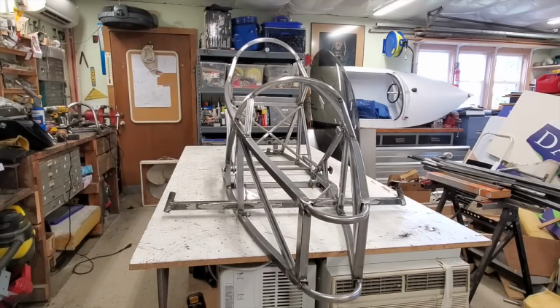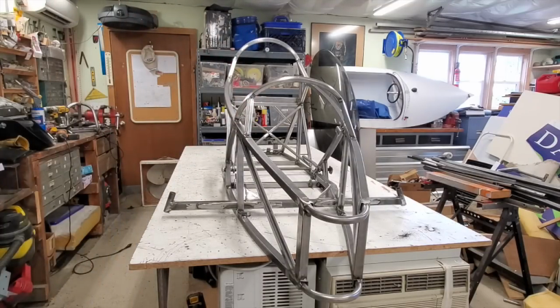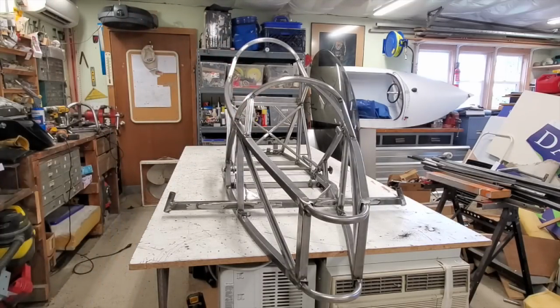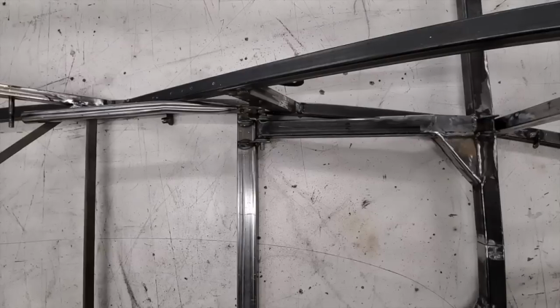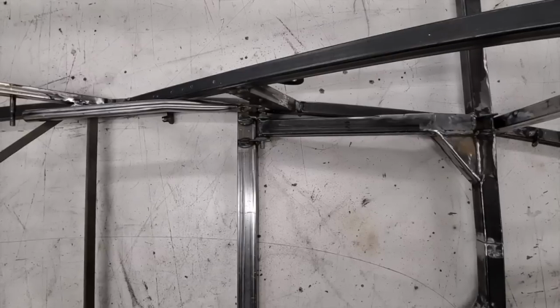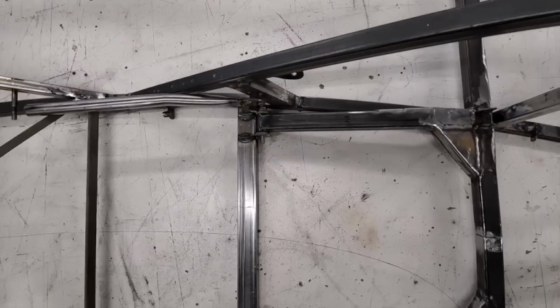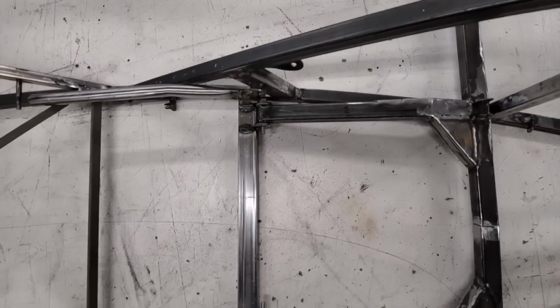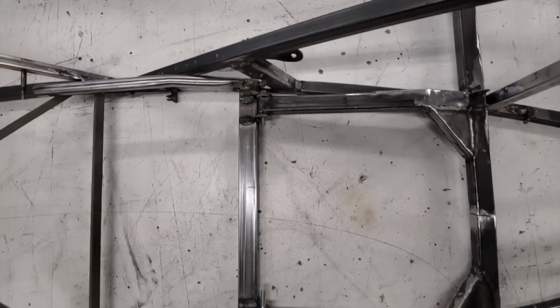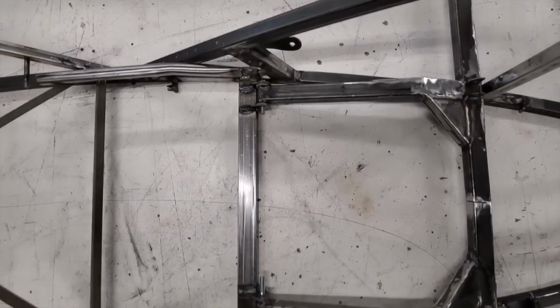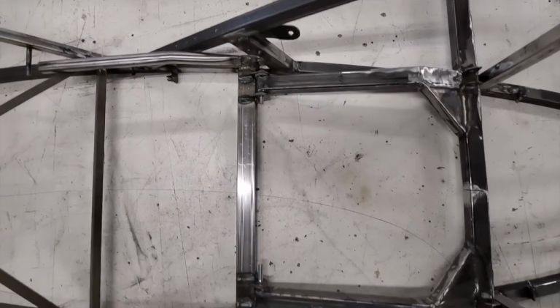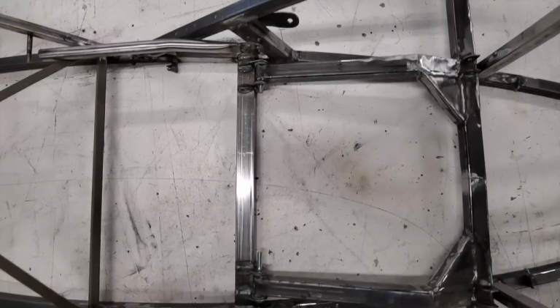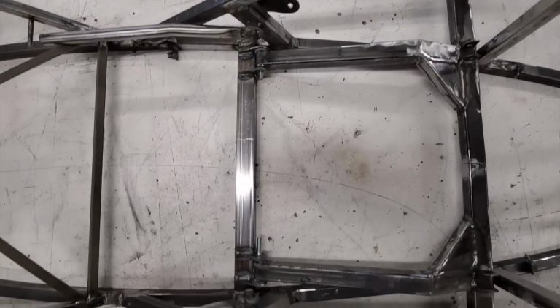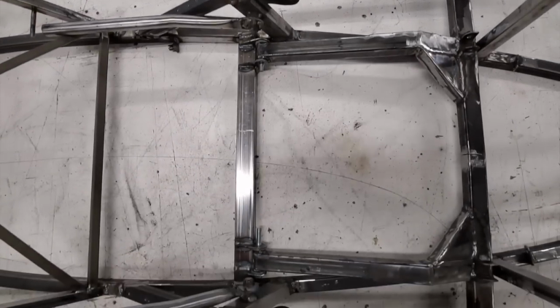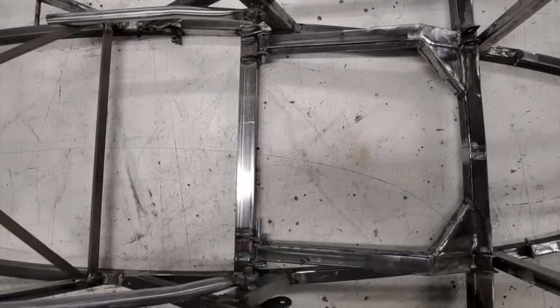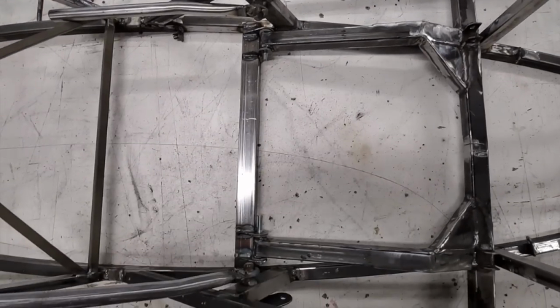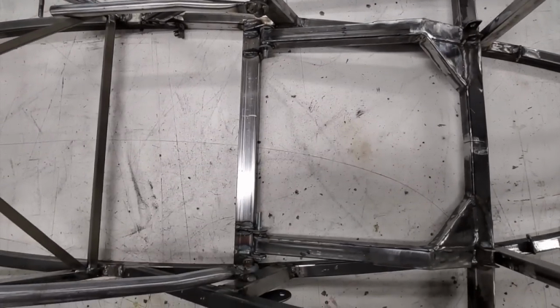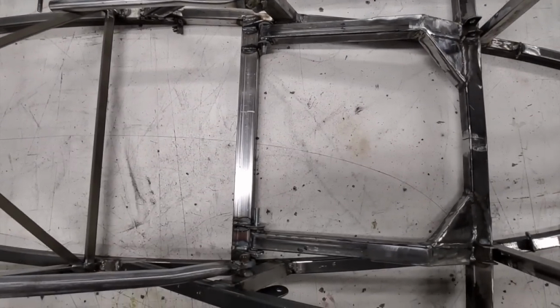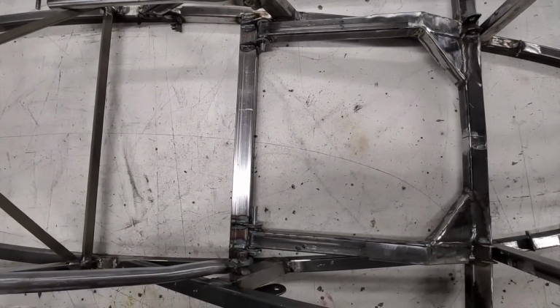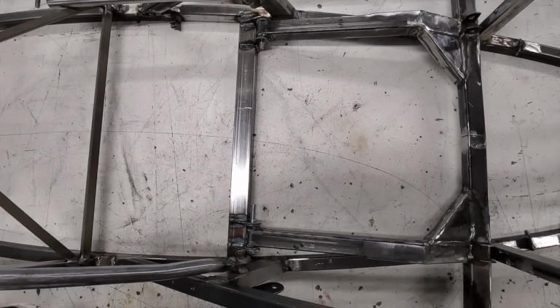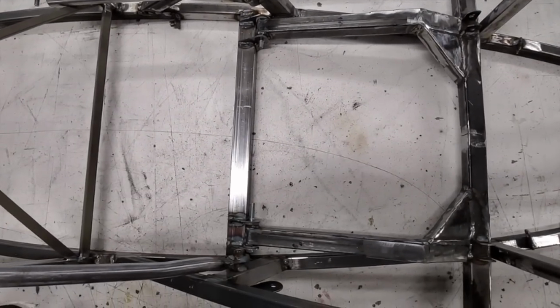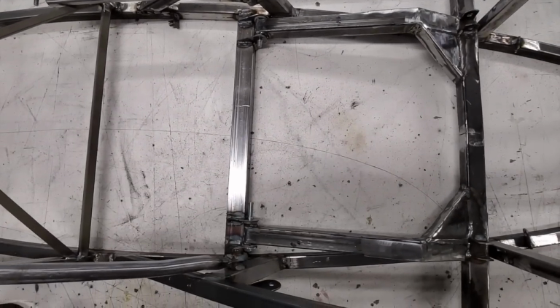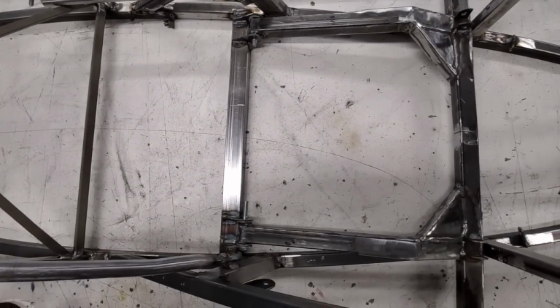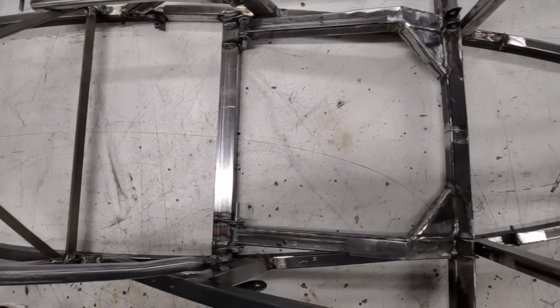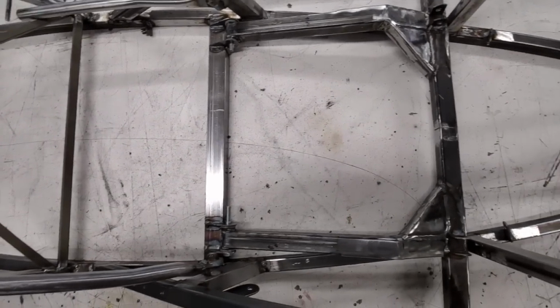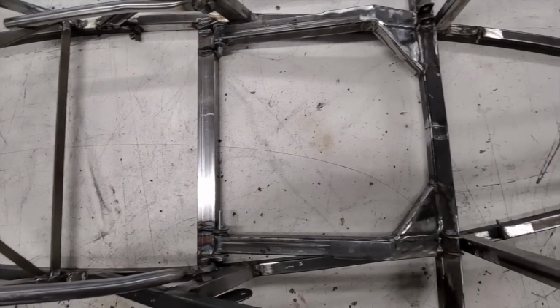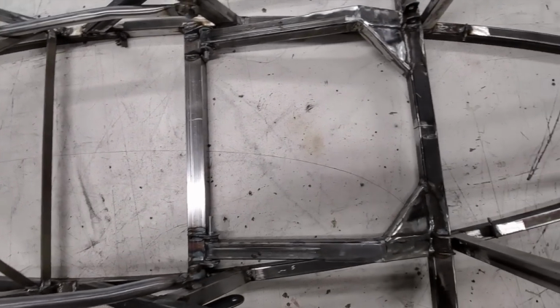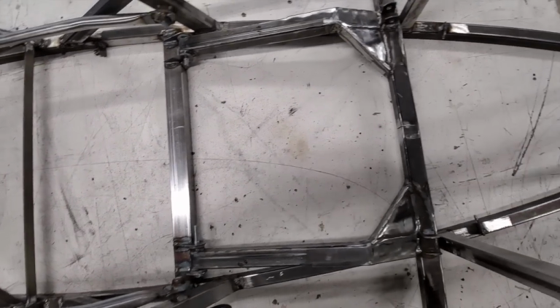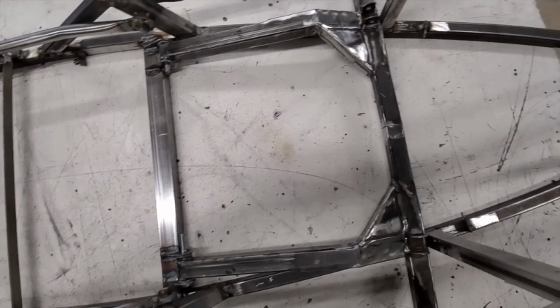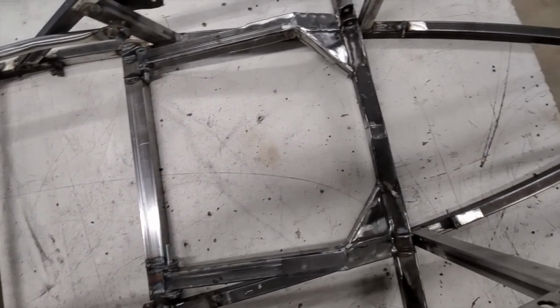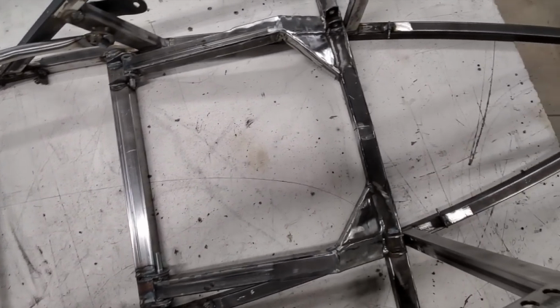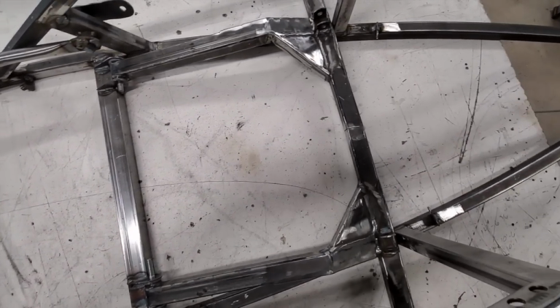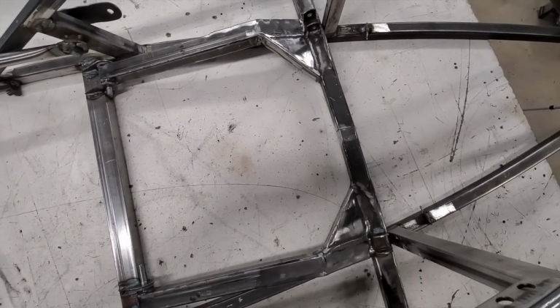Well, I made the cut. Now they fit. So I got to weld the puppy up.